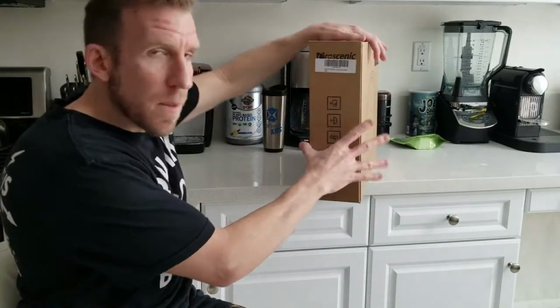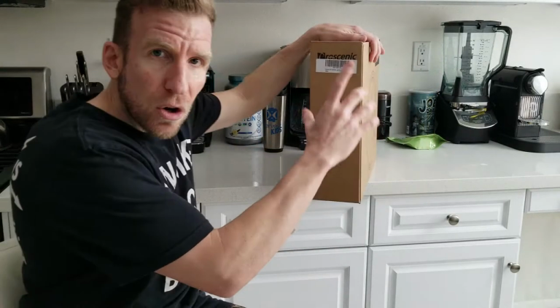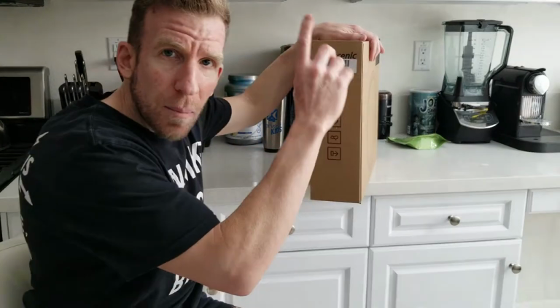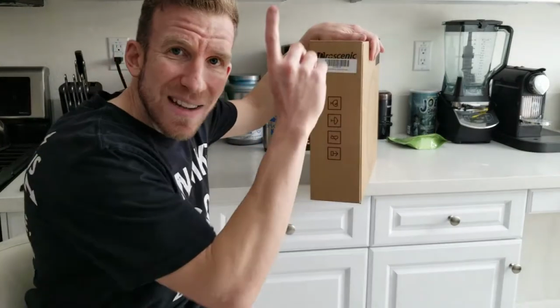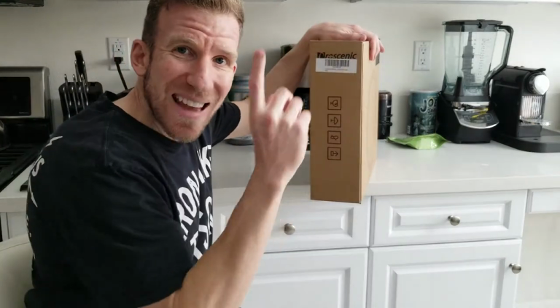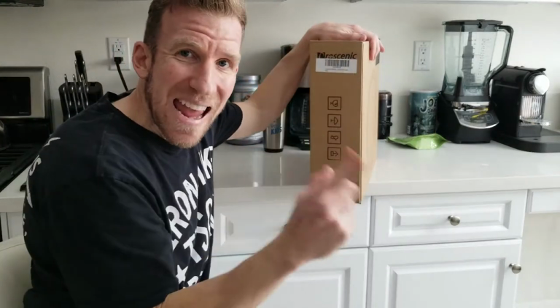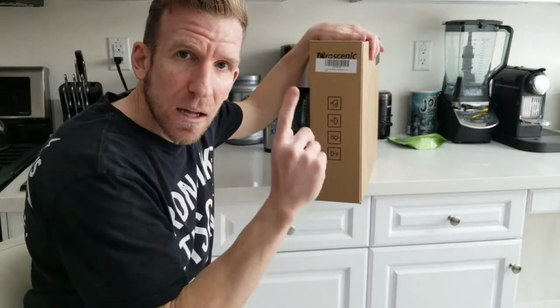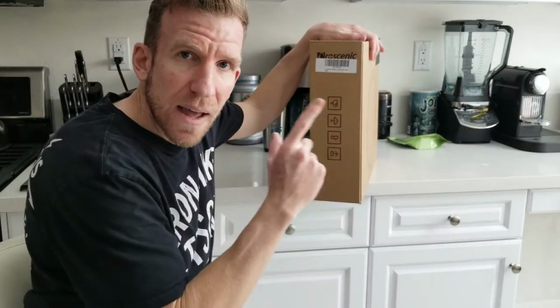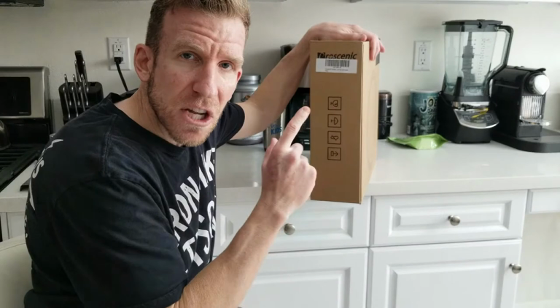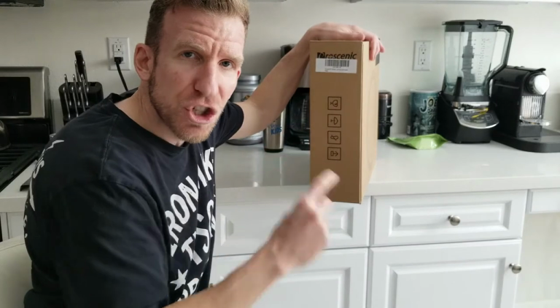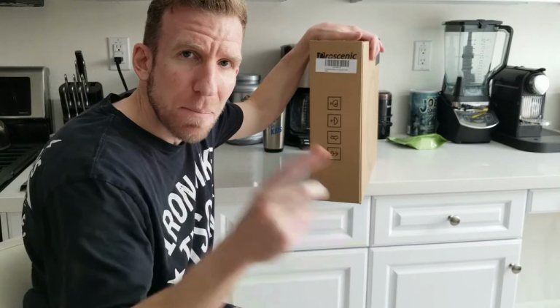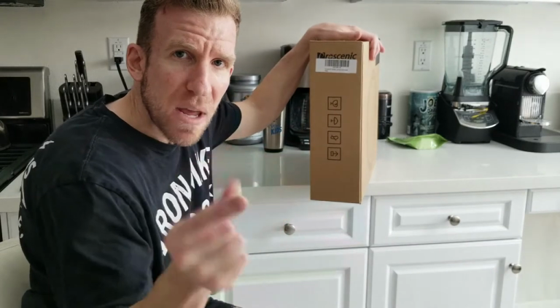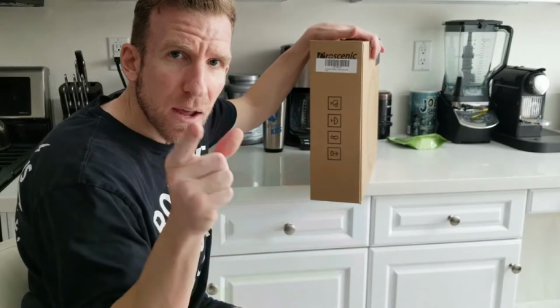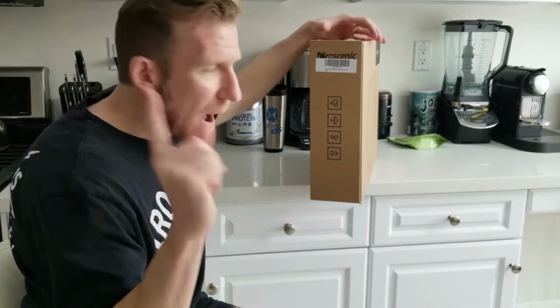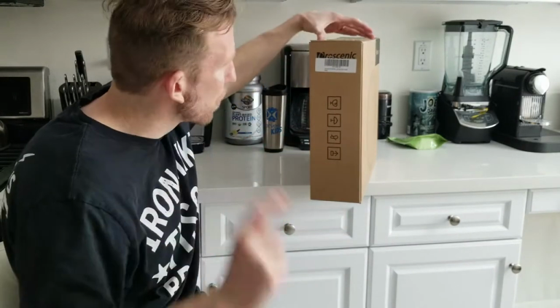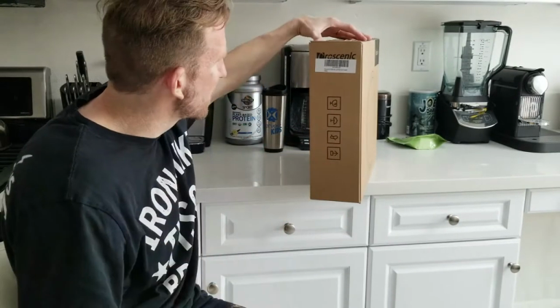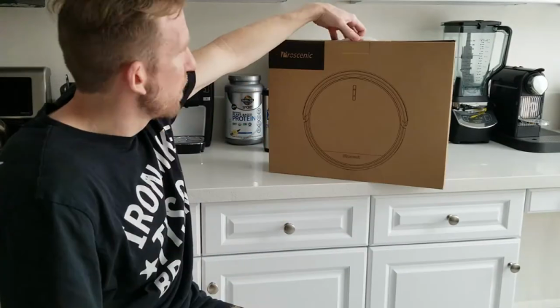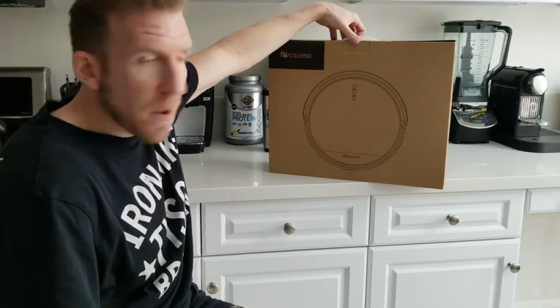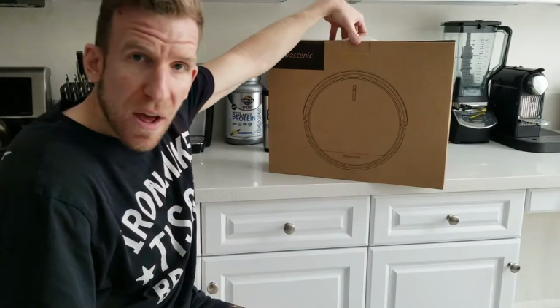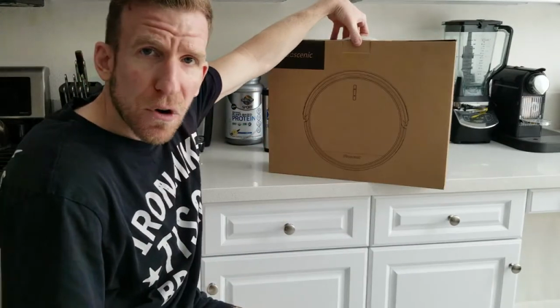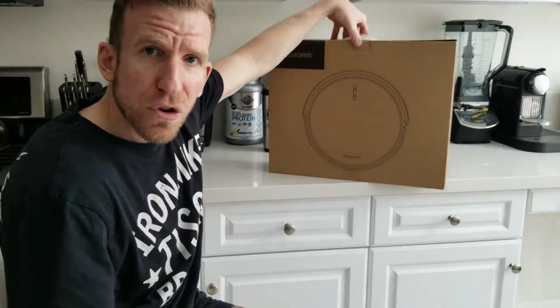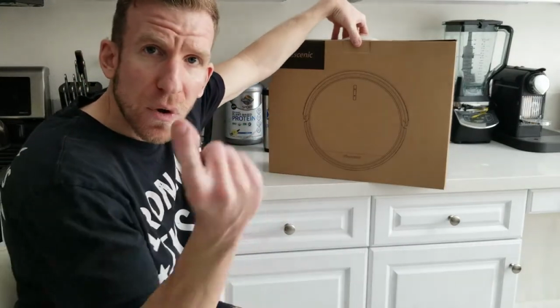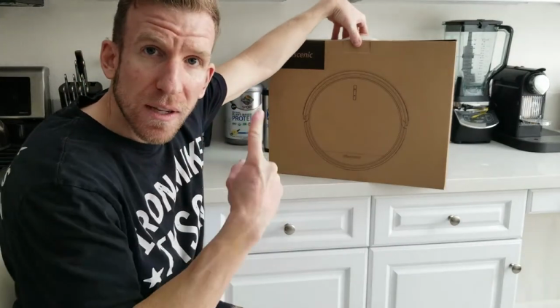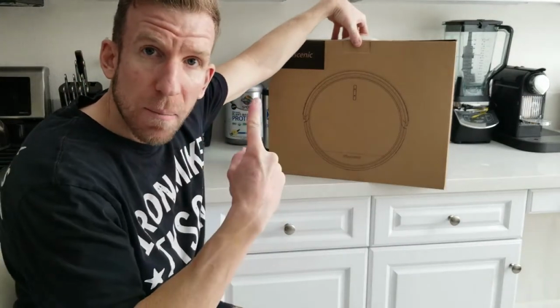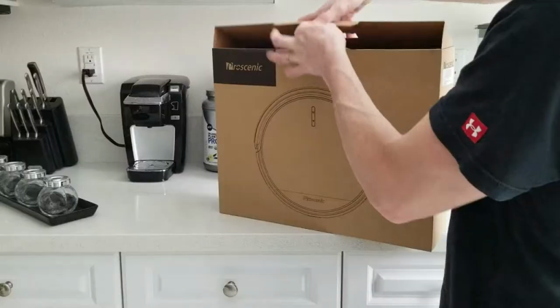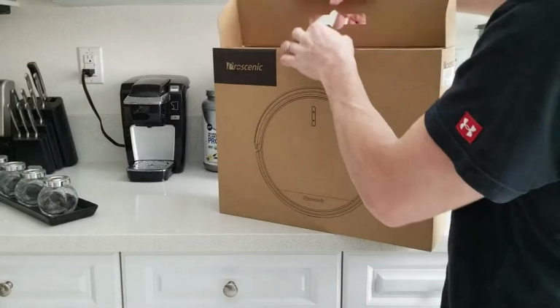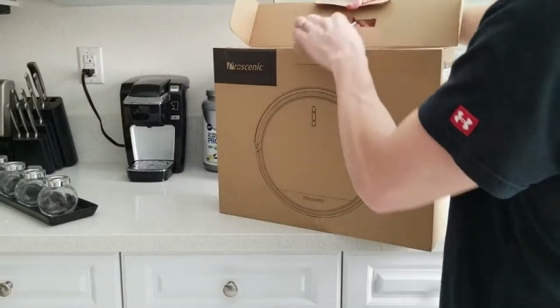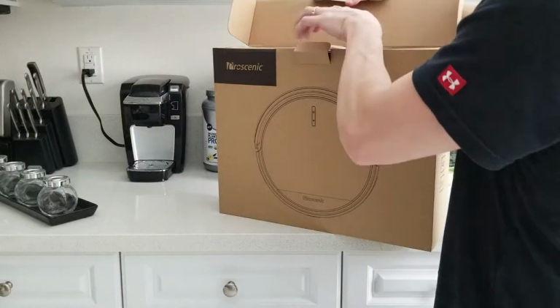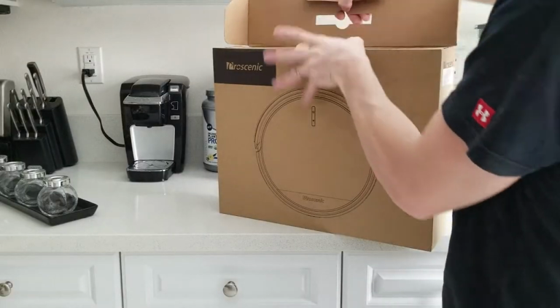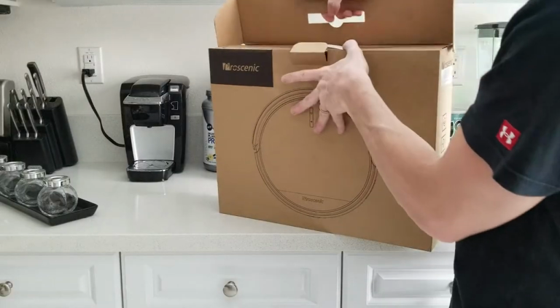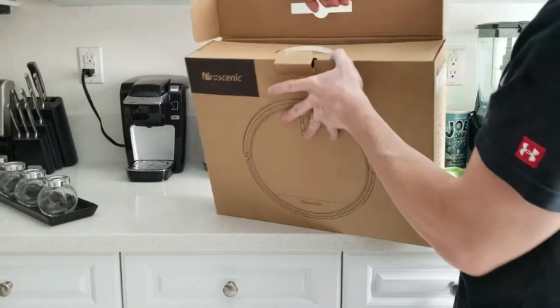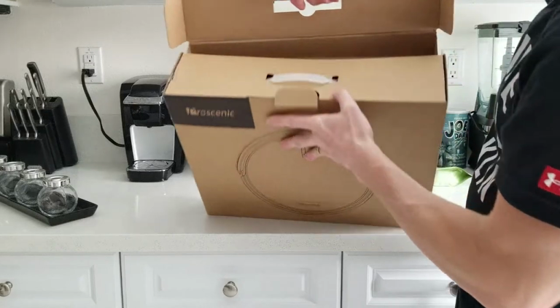The model number is 811GB by Pro Scenic. And without further ado, let's unbox. Let's get right on into it, ladies and gentlemen.